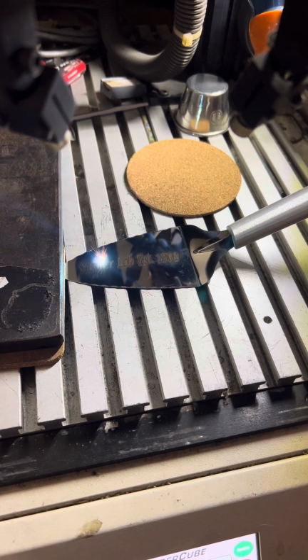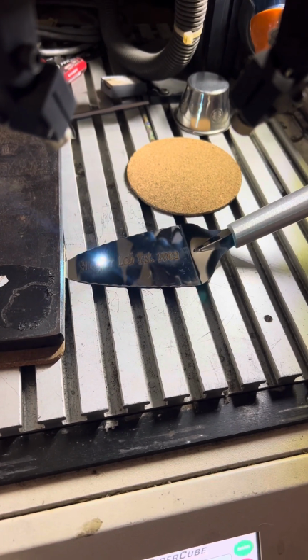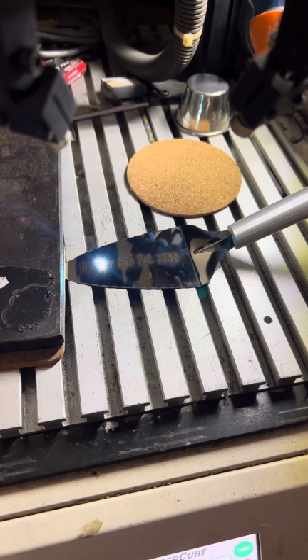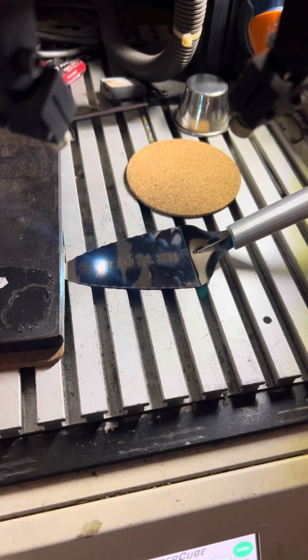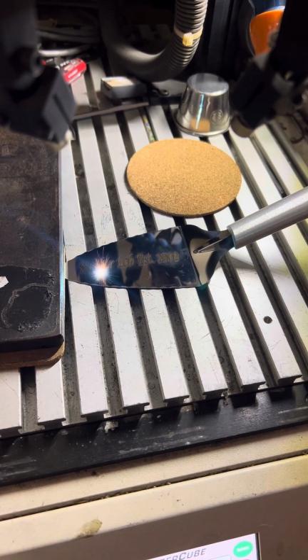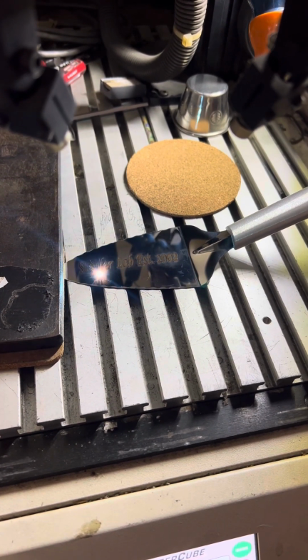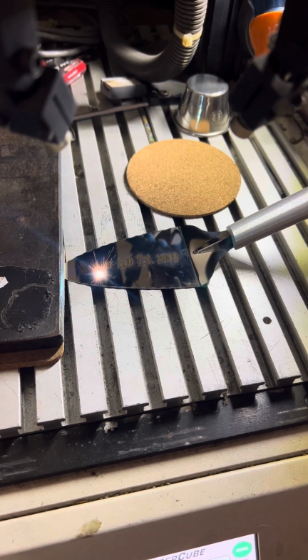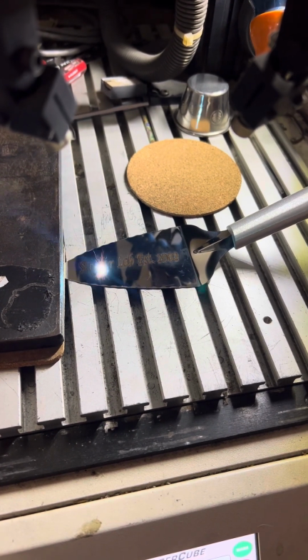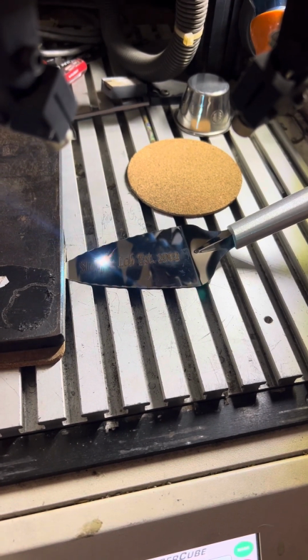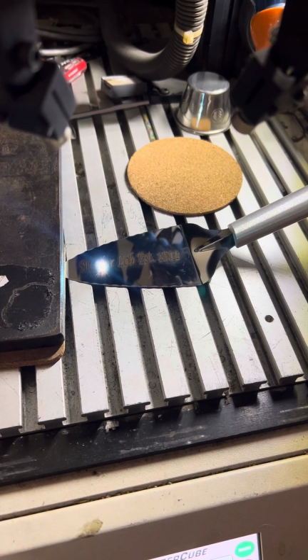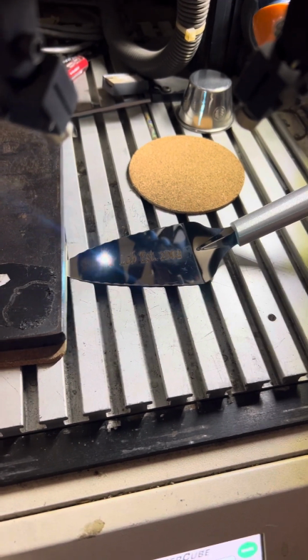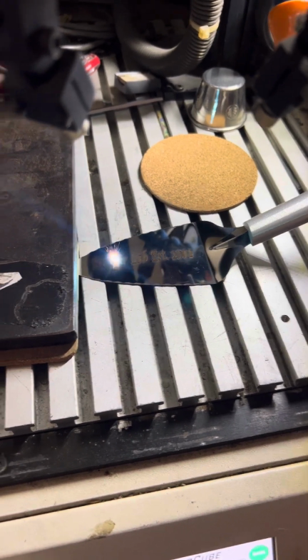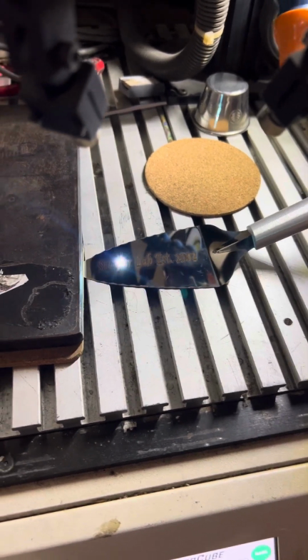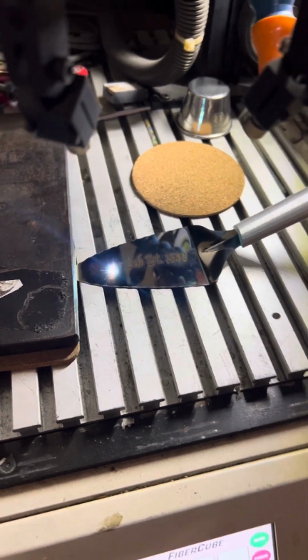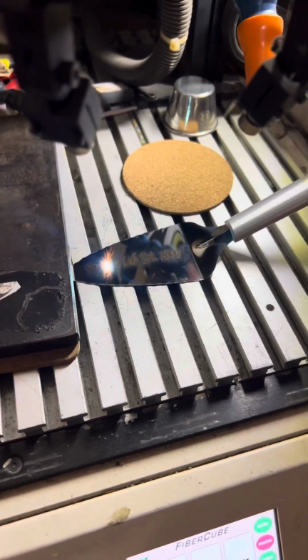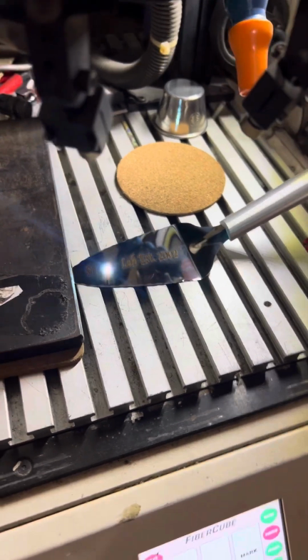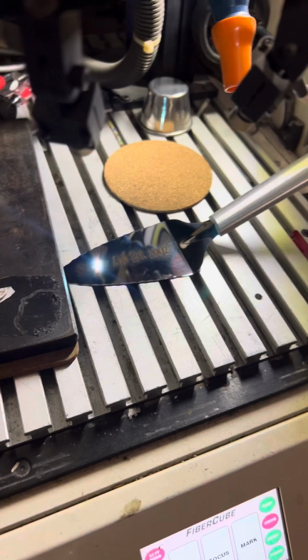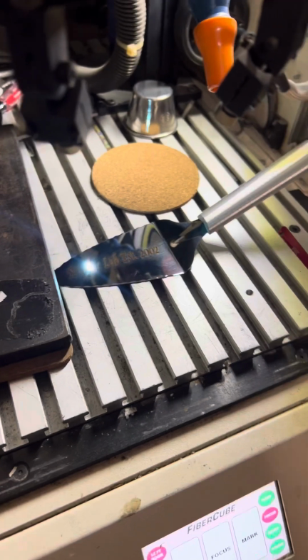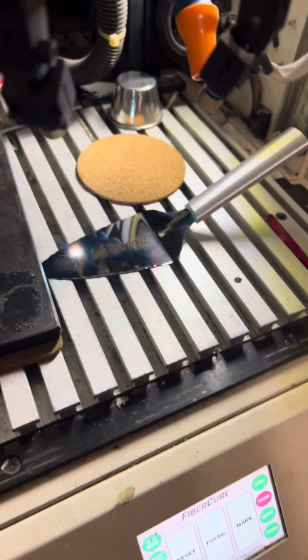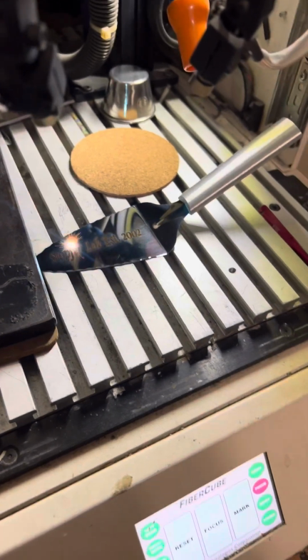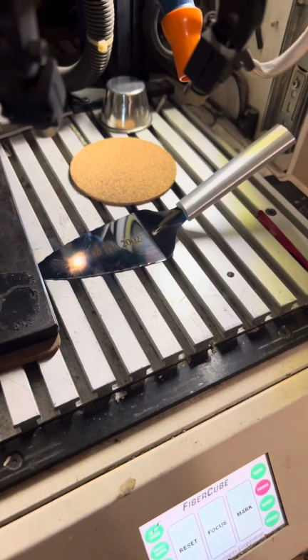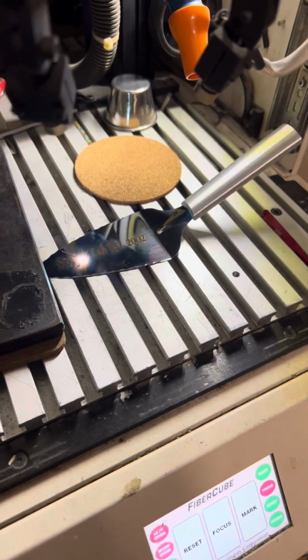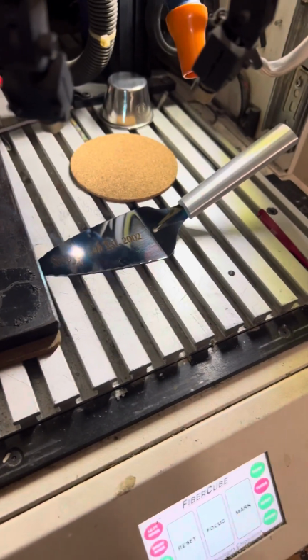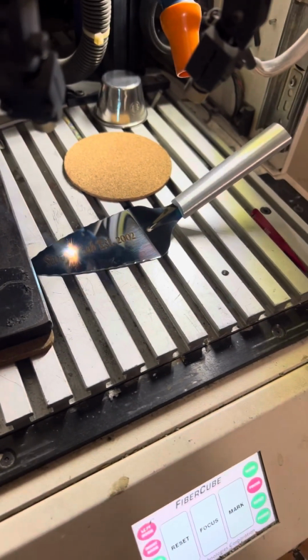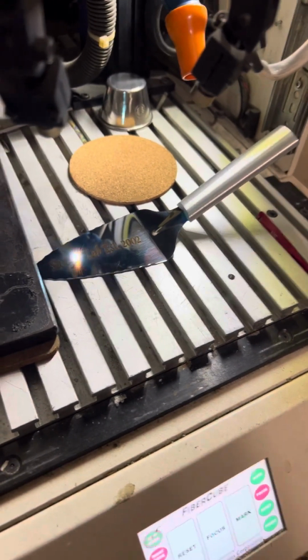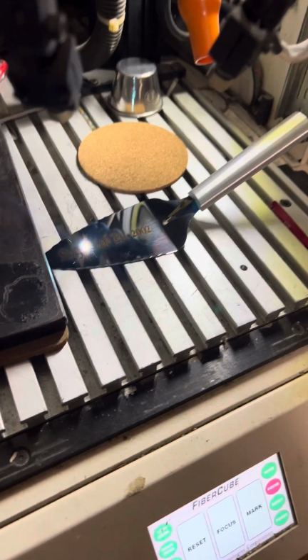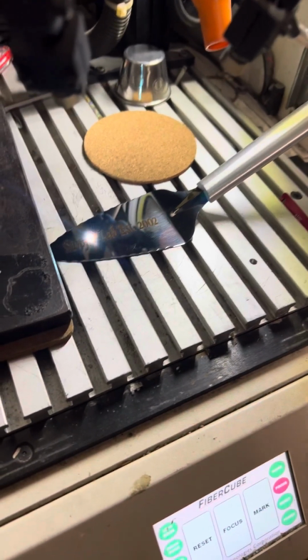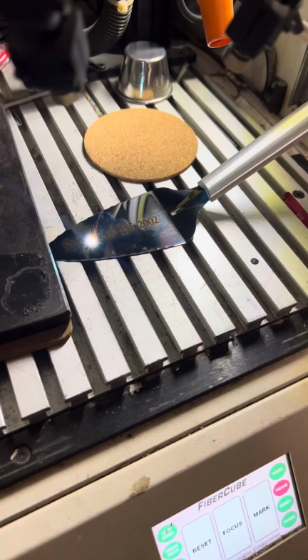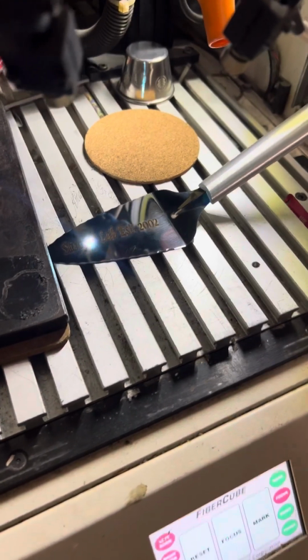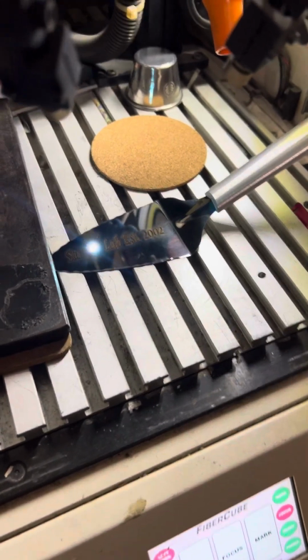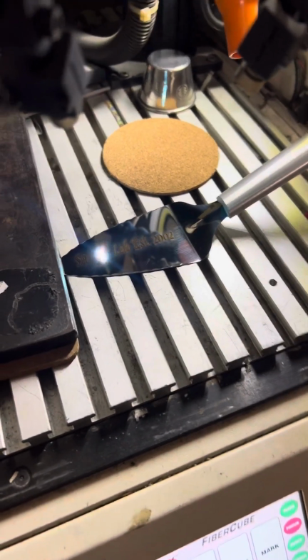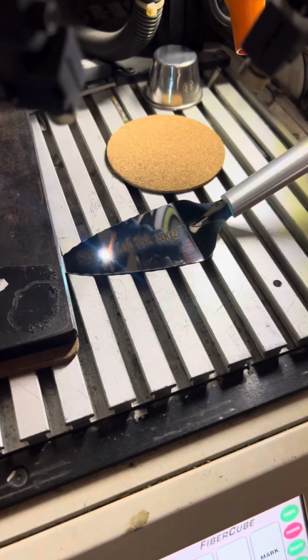I've got another machine that I do other types of products on — a CO2 machine. This is a fiber laser.